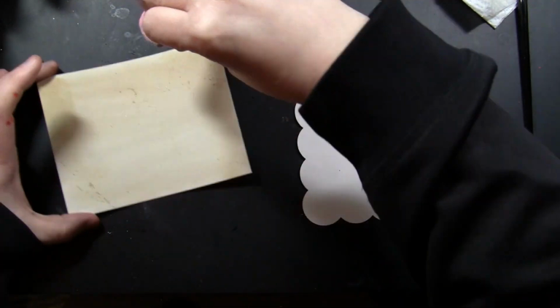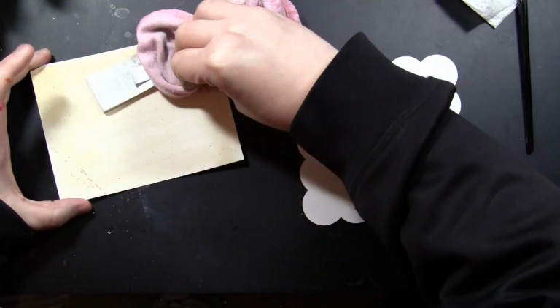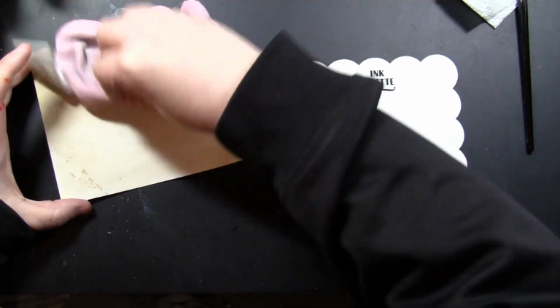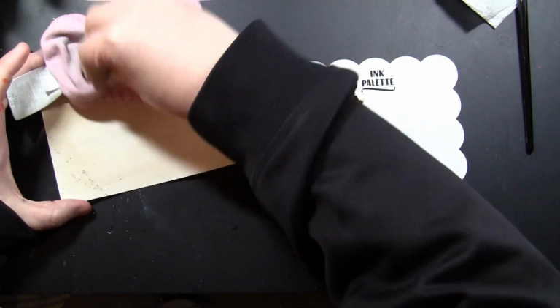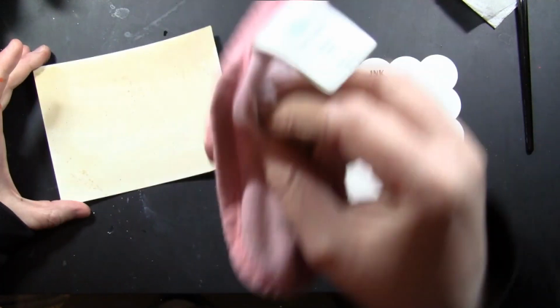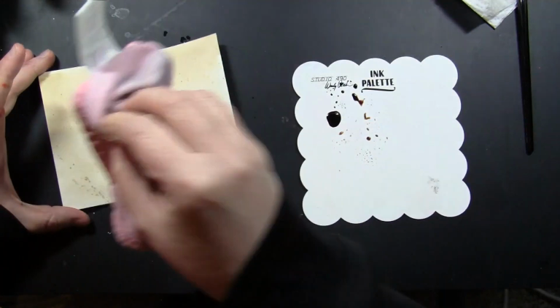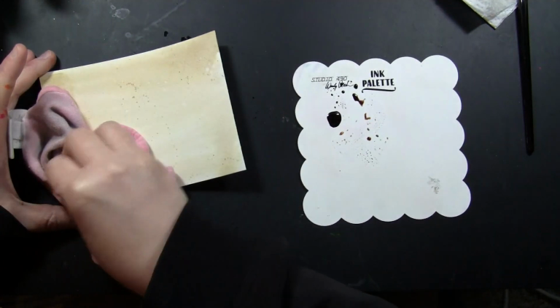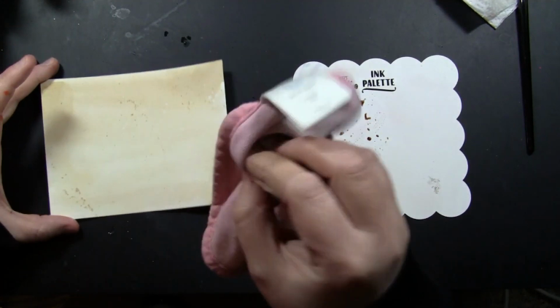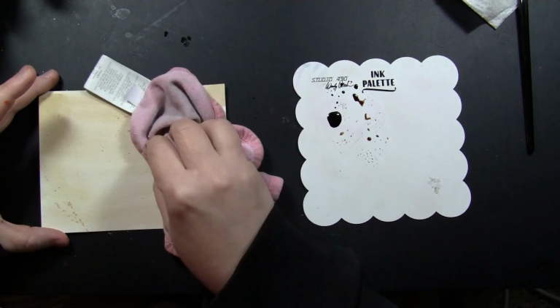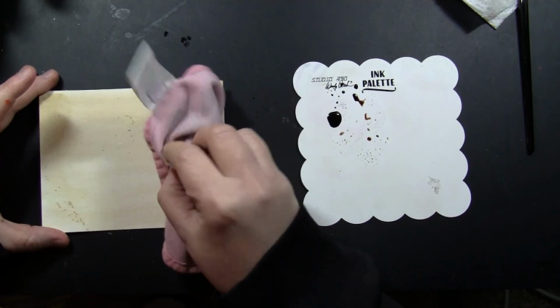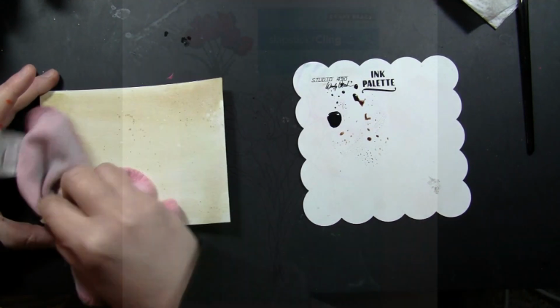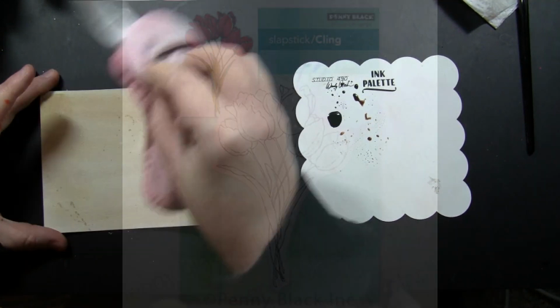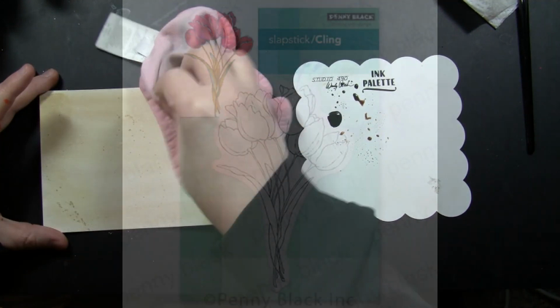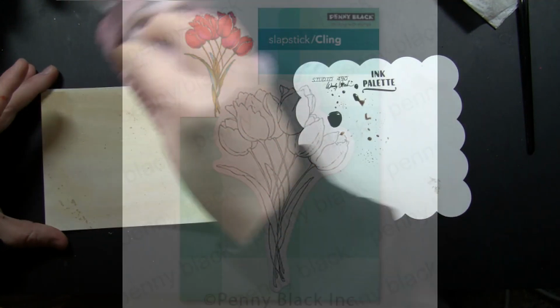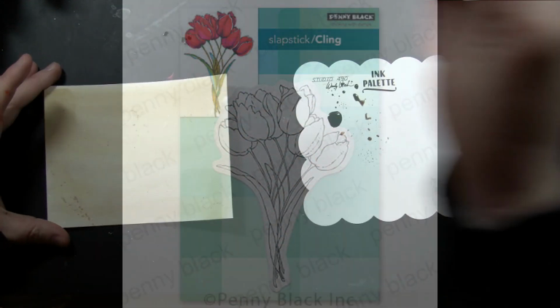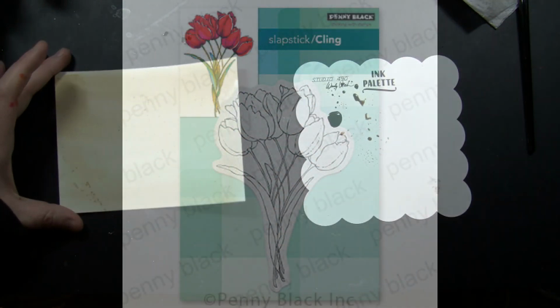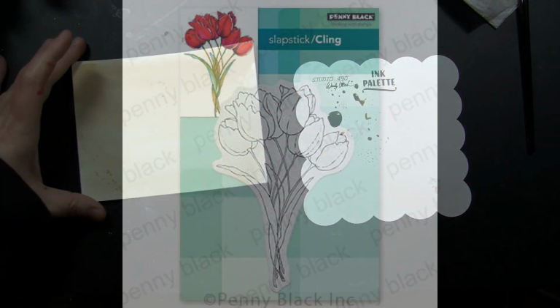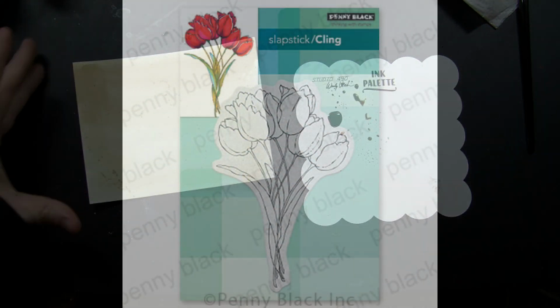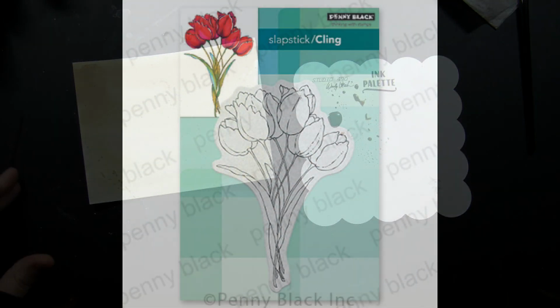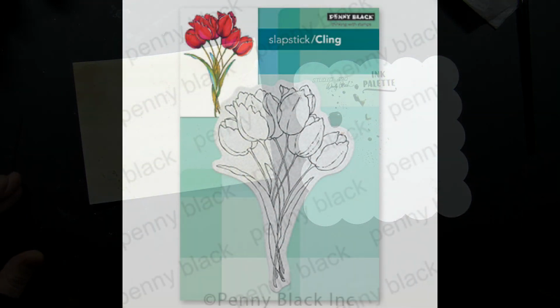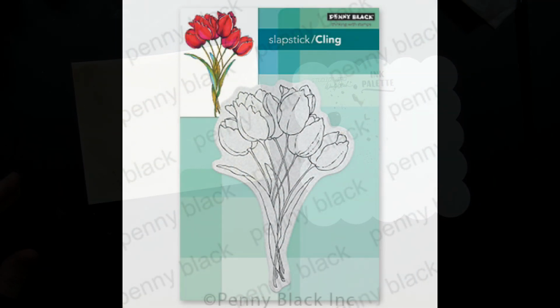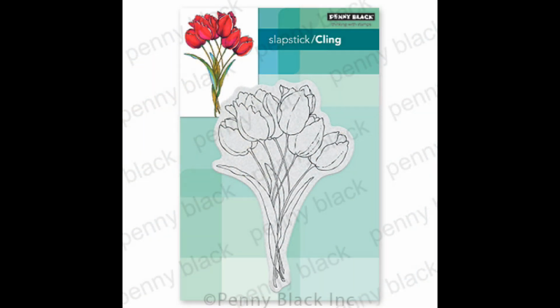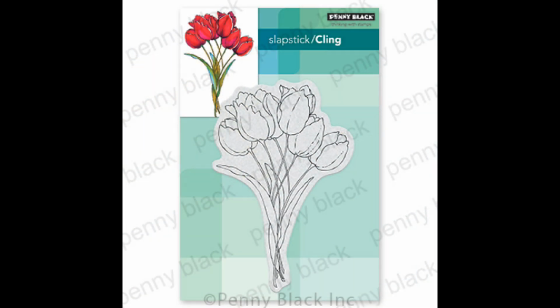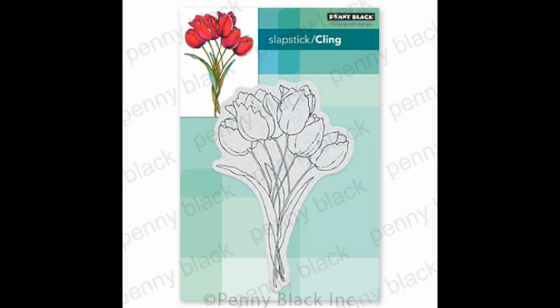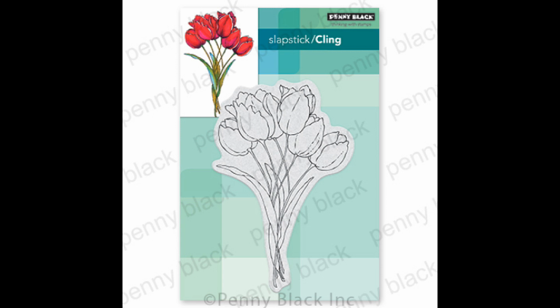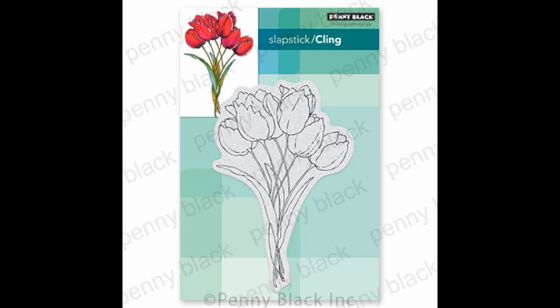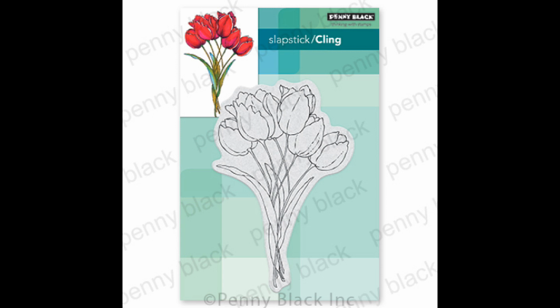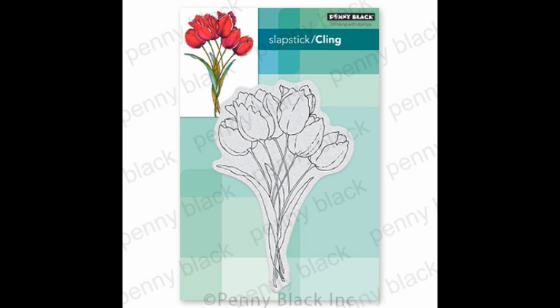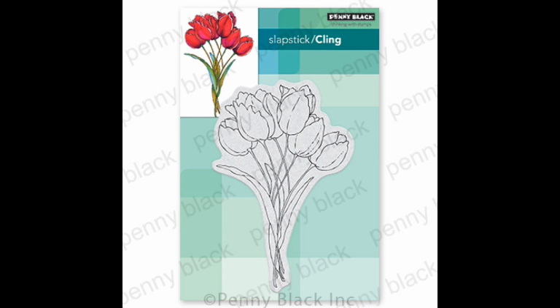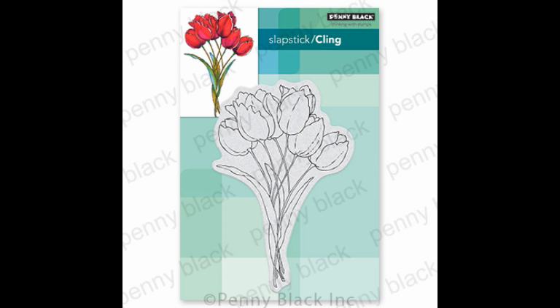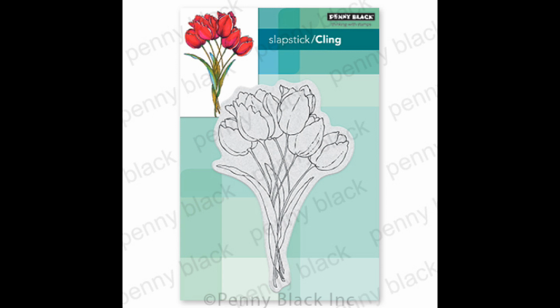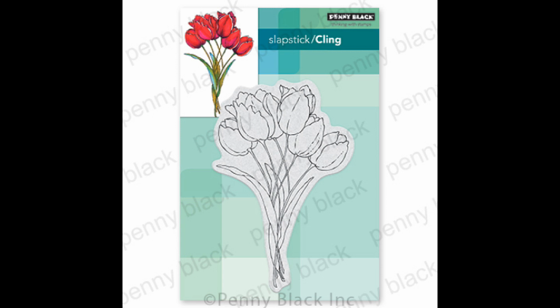If the splatters are a little bit darker than you want, just dab them up with a paper towel or a soft rag before they dry.